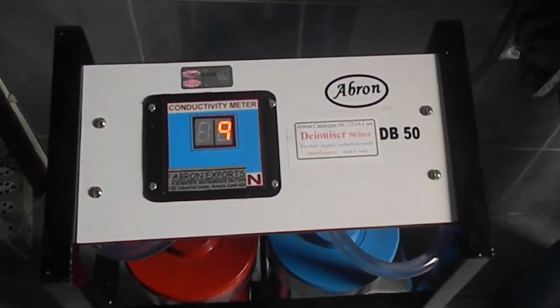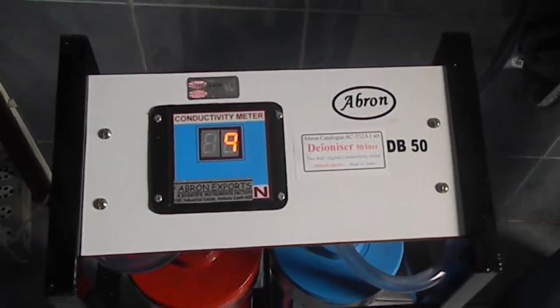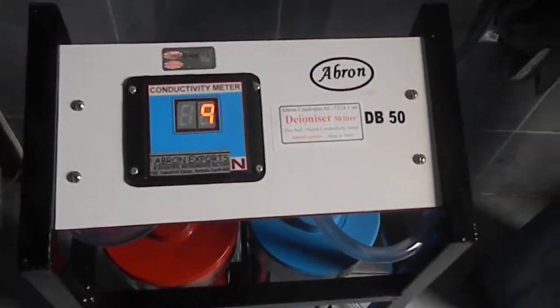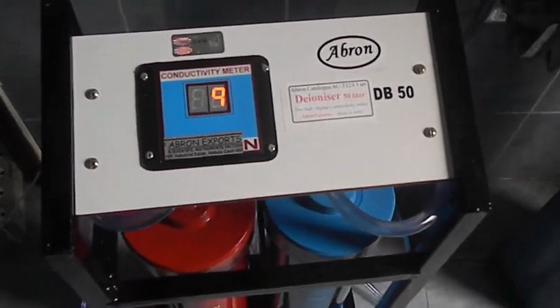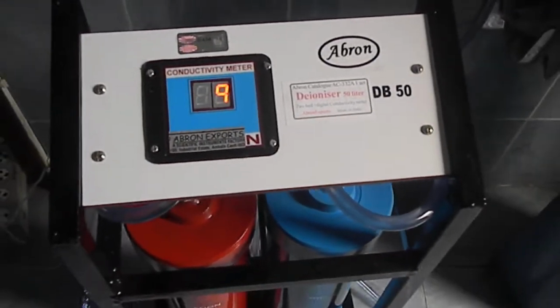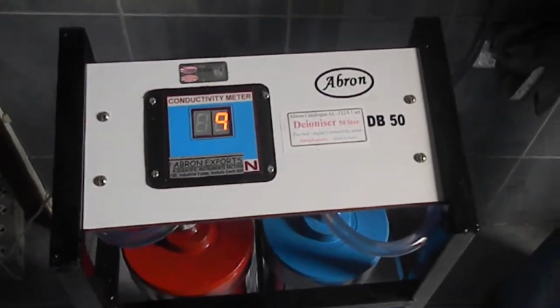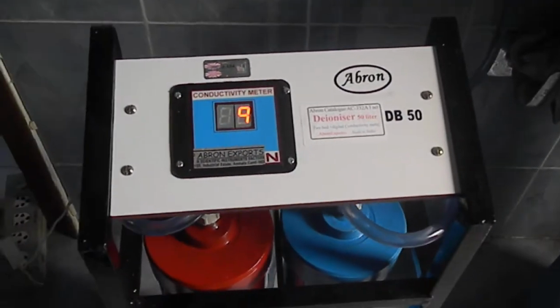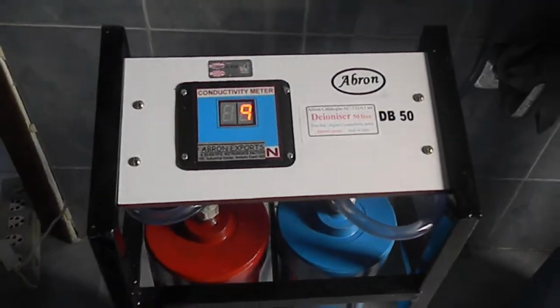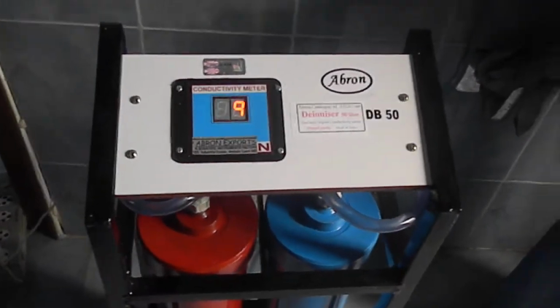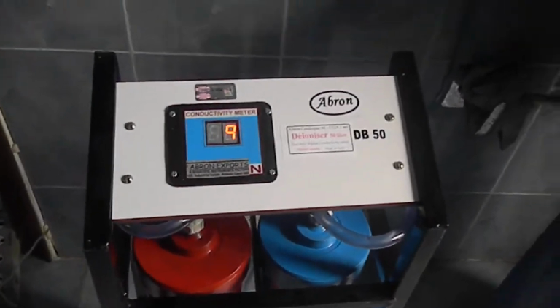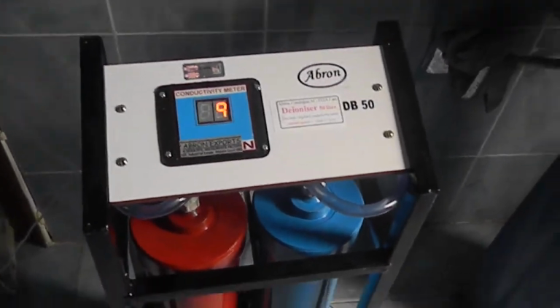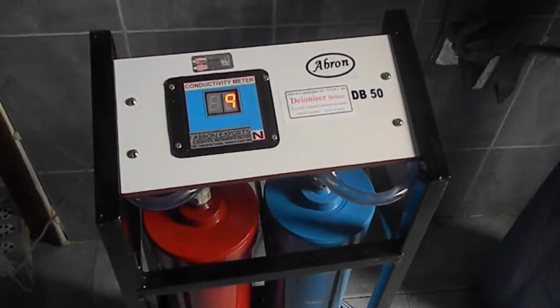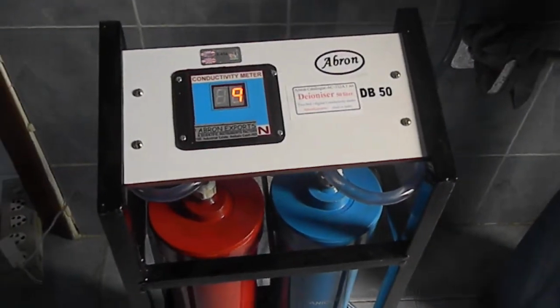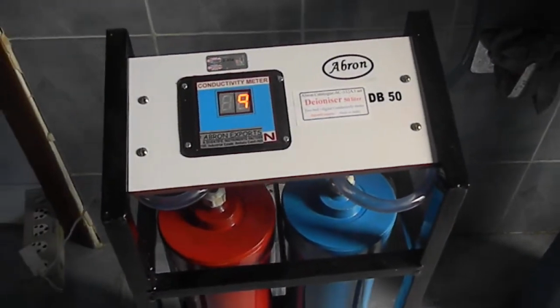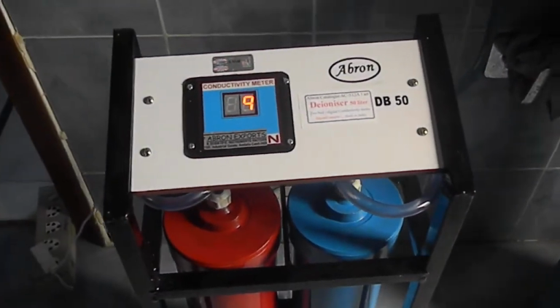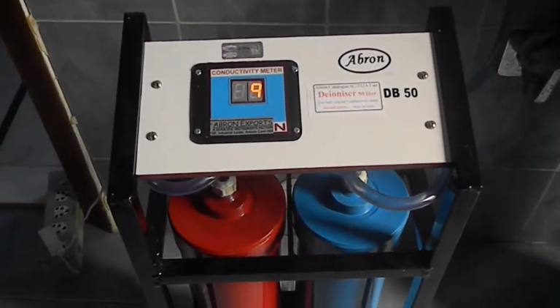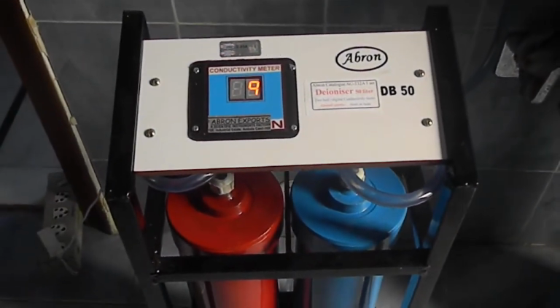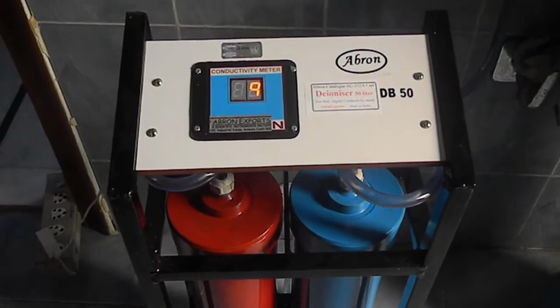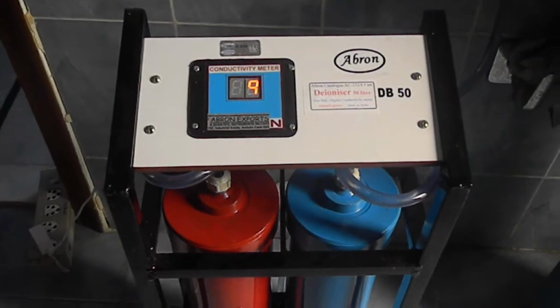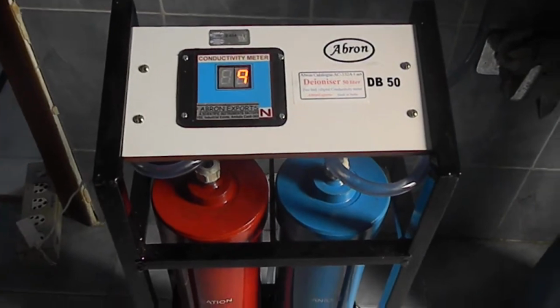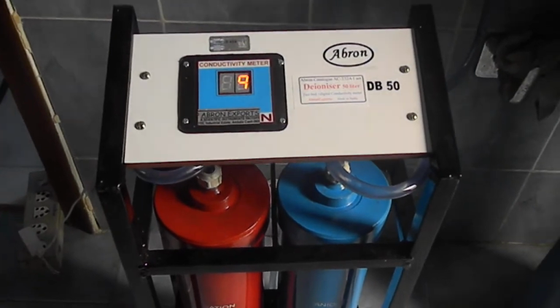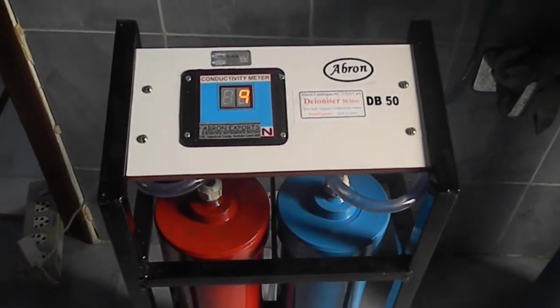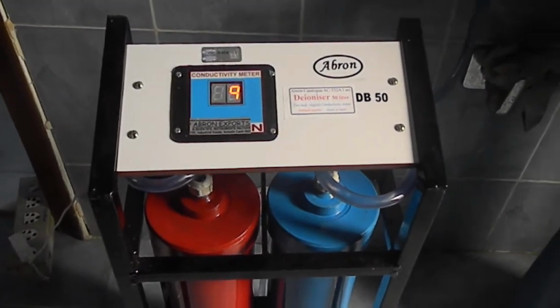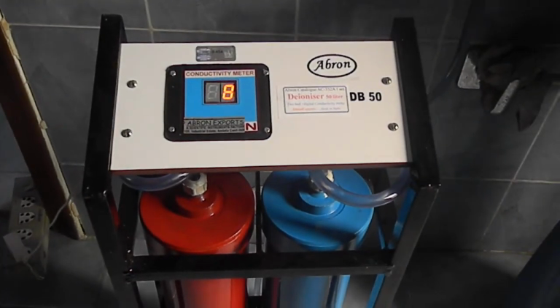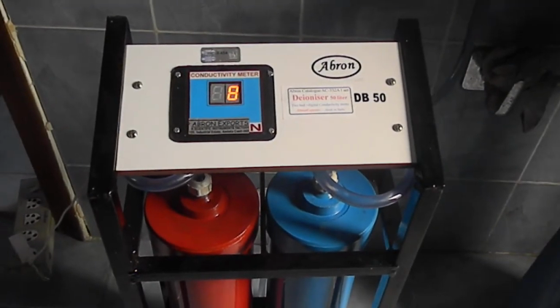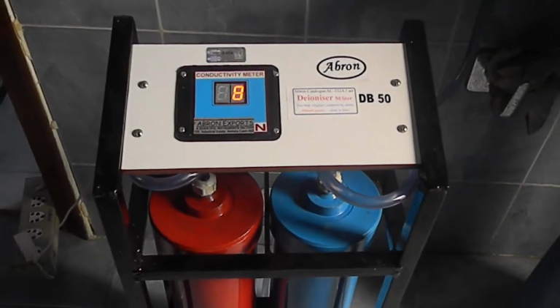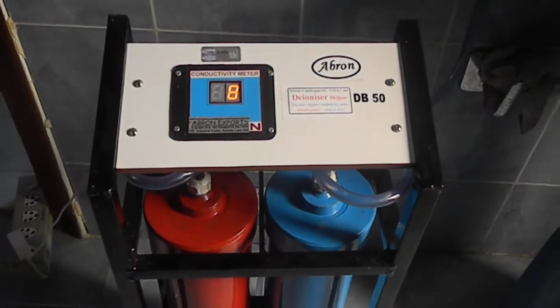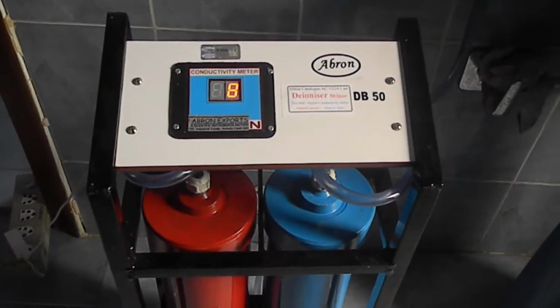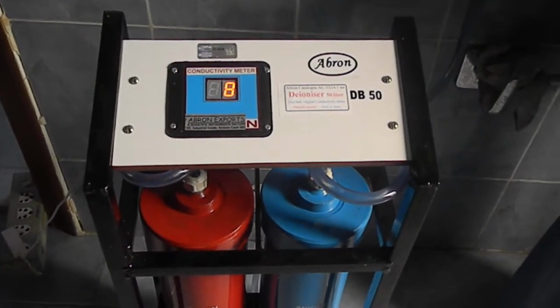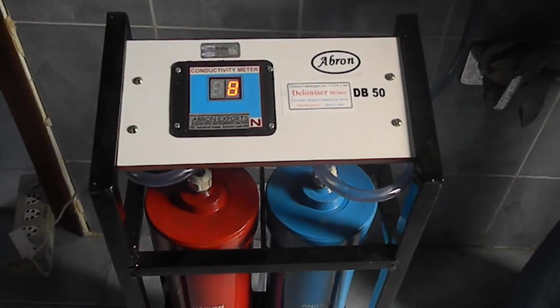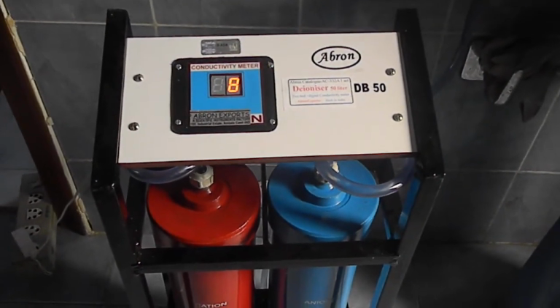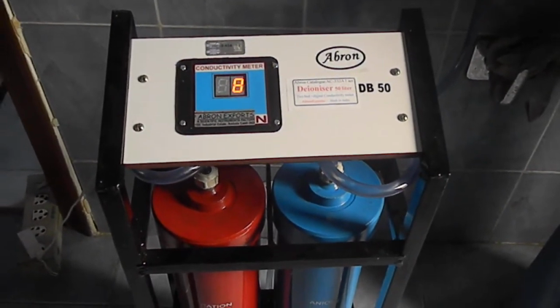Now it is below 10, so the water is distilled water now. This is very useful for industry and for machines.